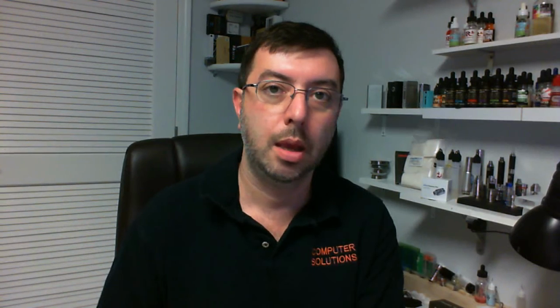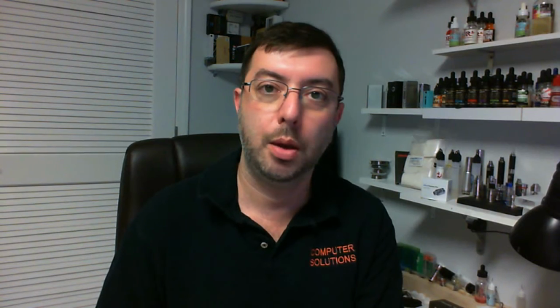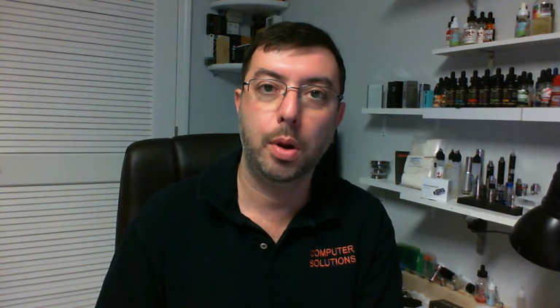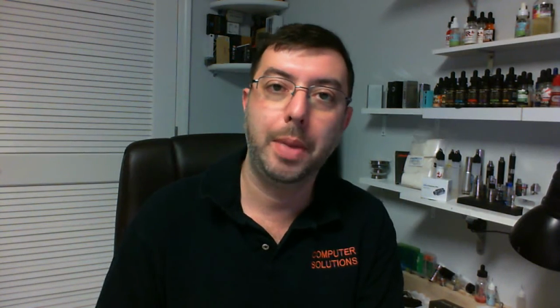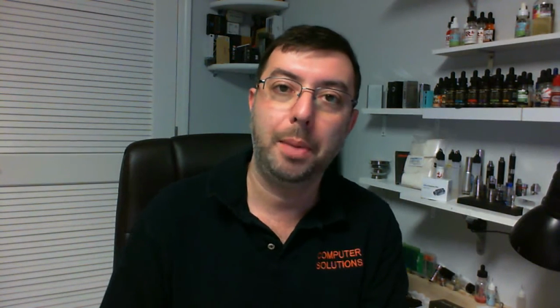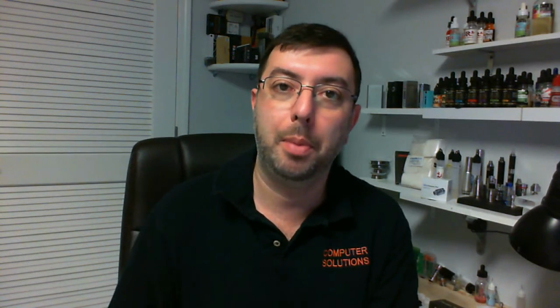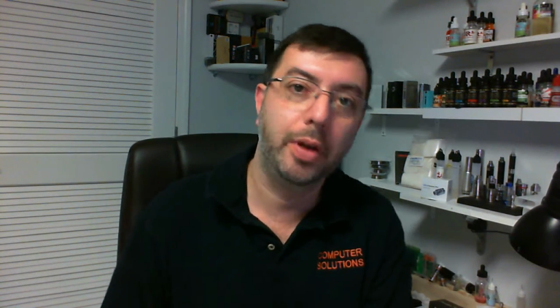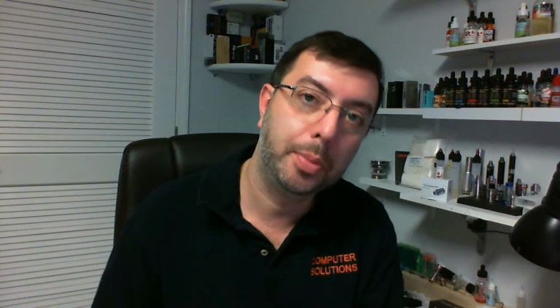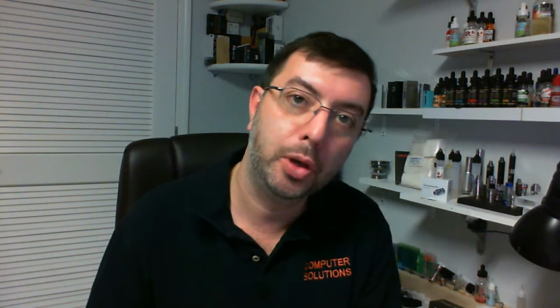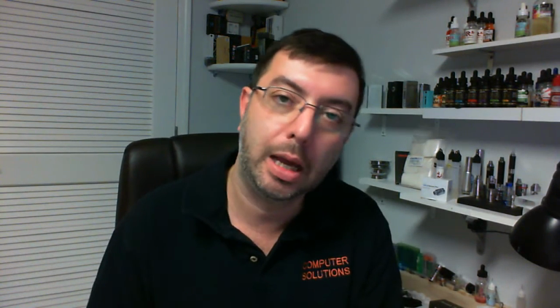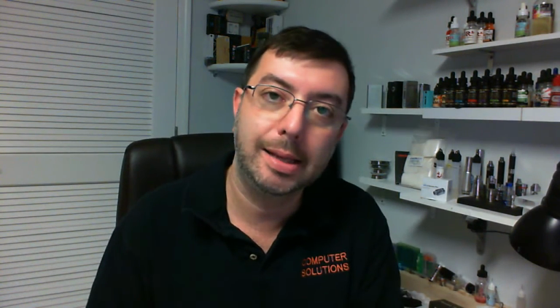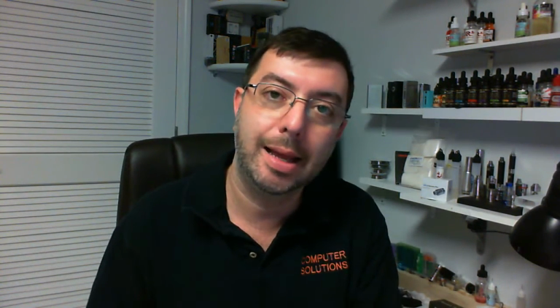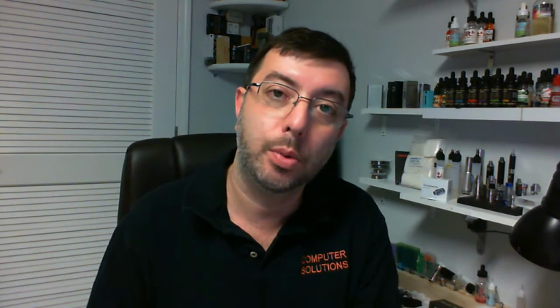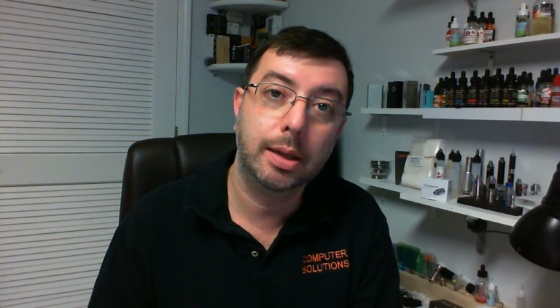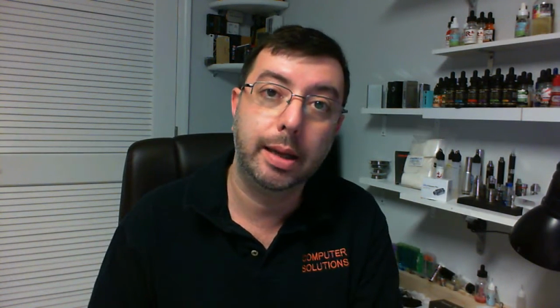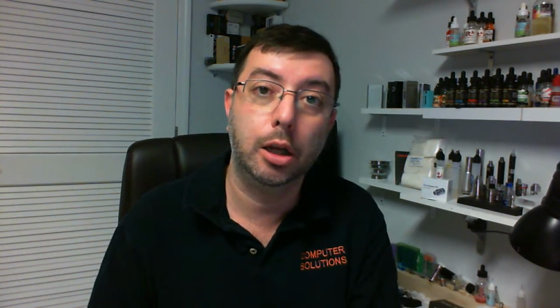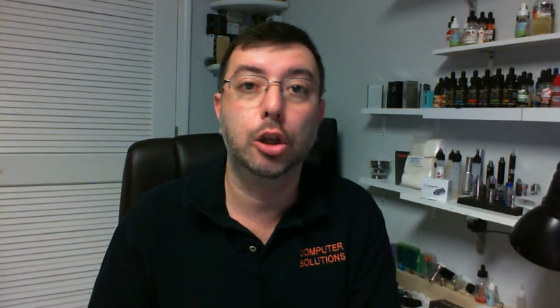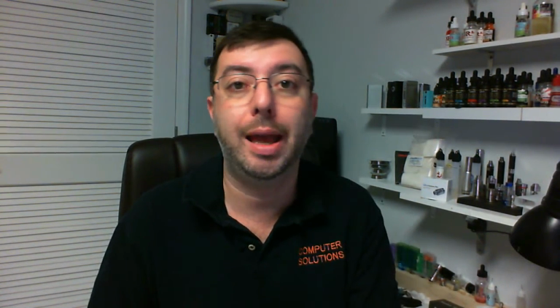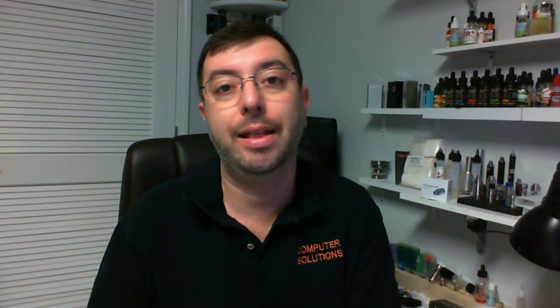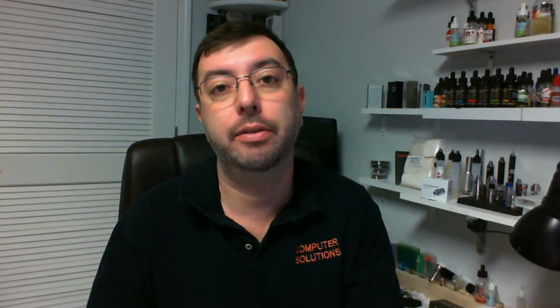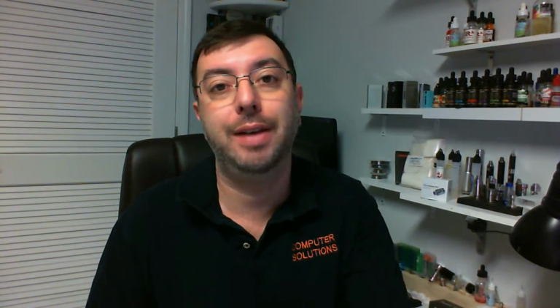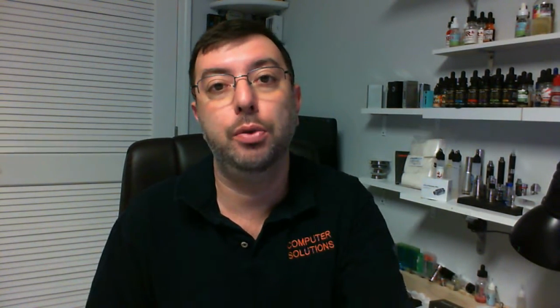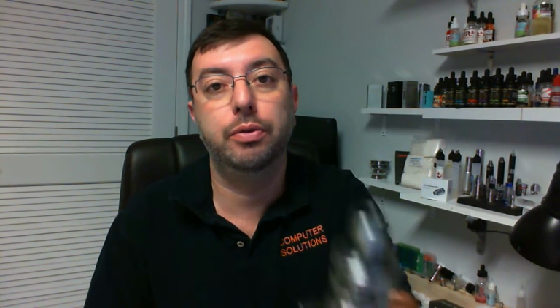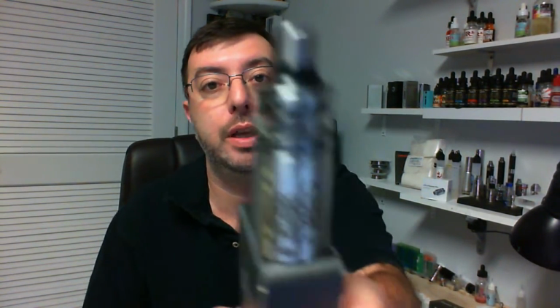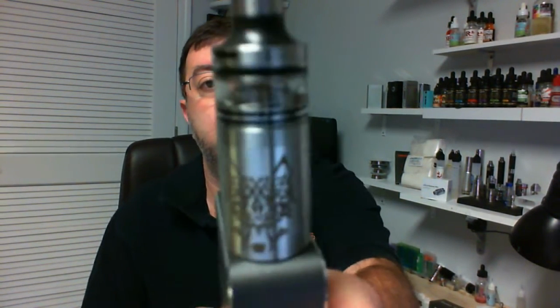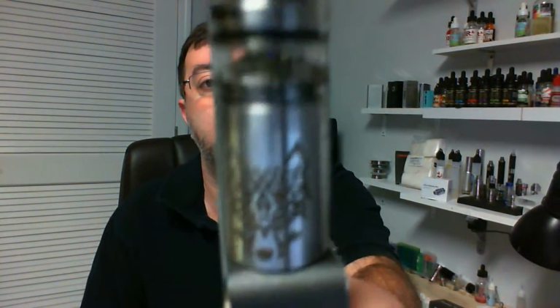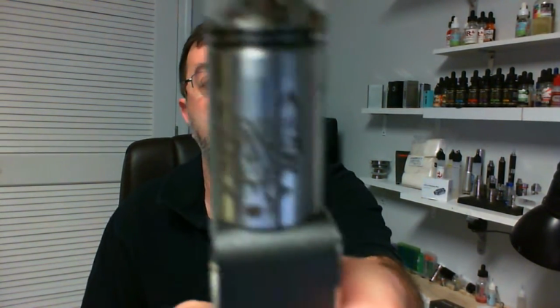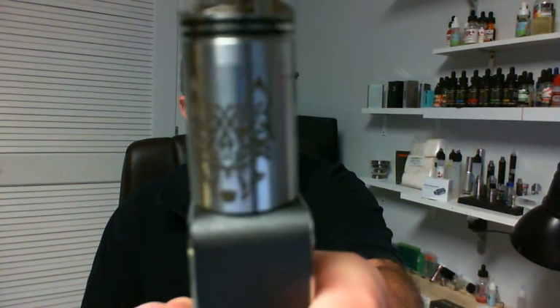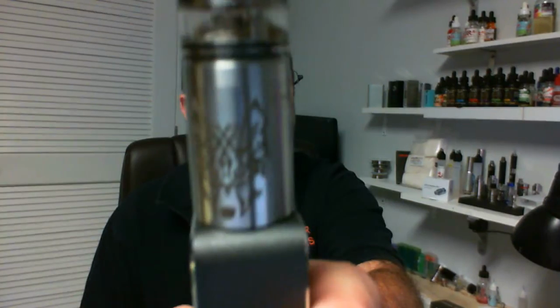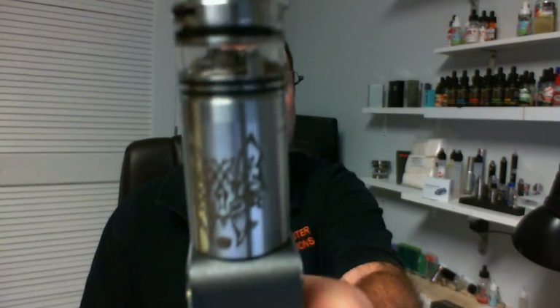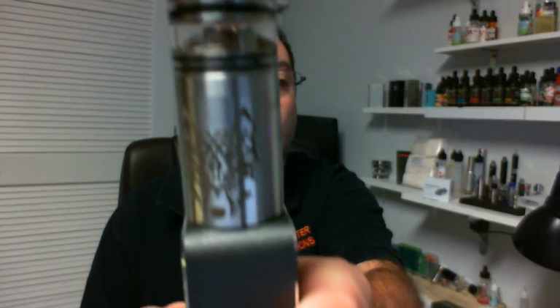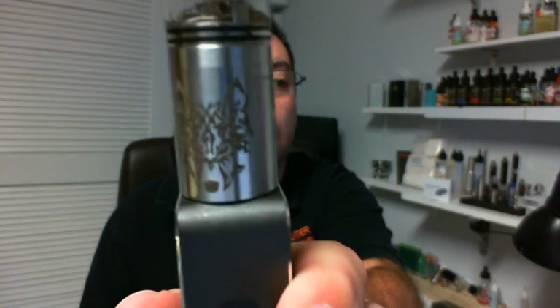Hey, welcome back. Bob the Vaping Computer Guy. Today we're going to take a look at the Fountain V2 Squonker.